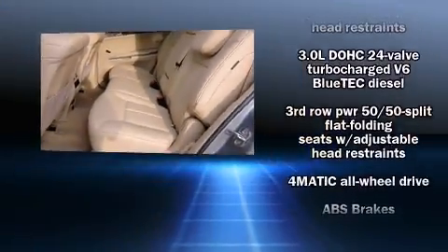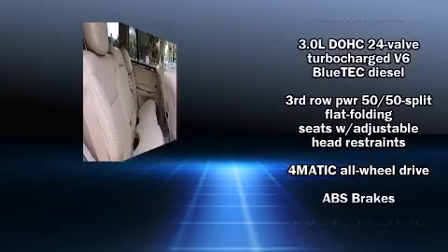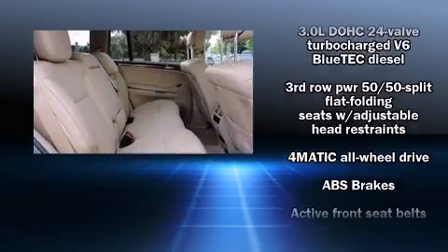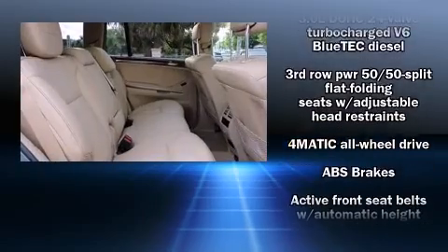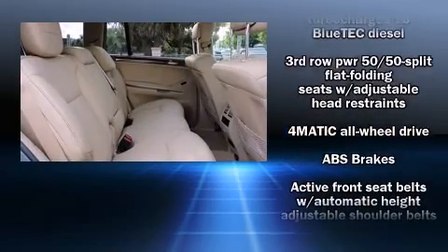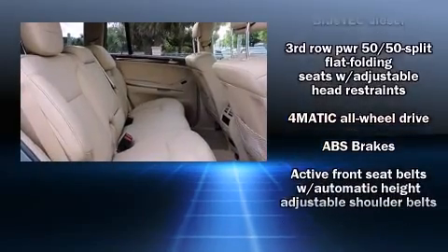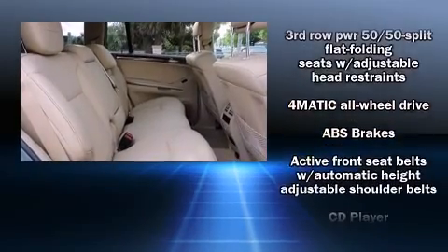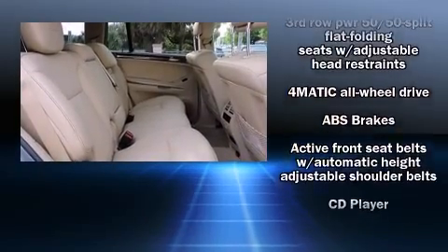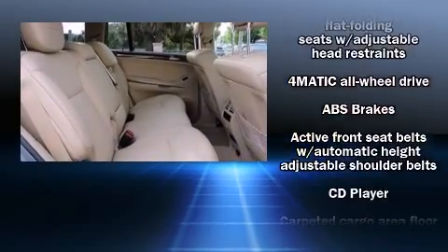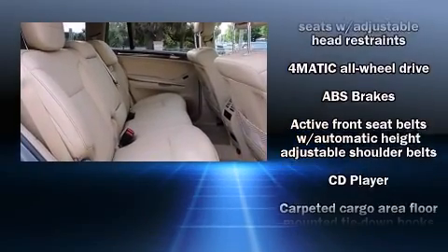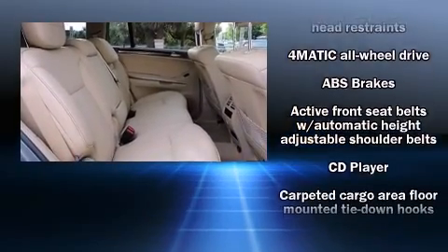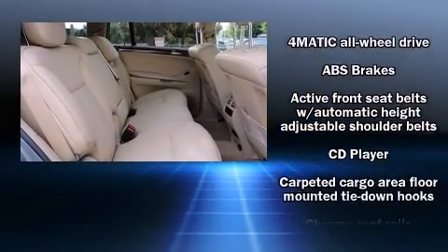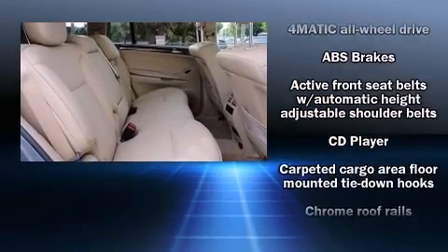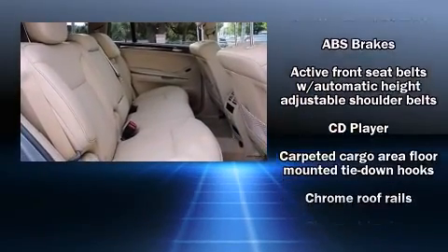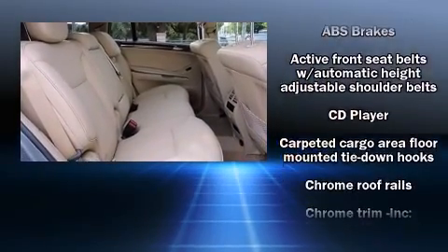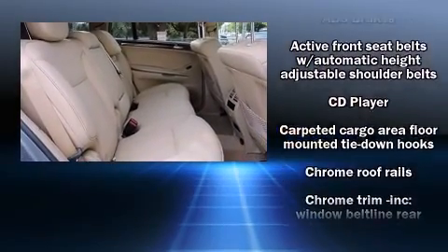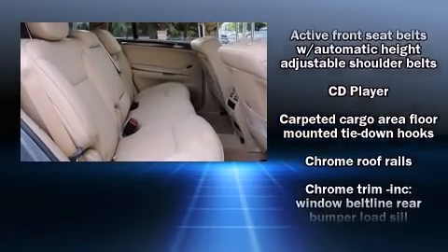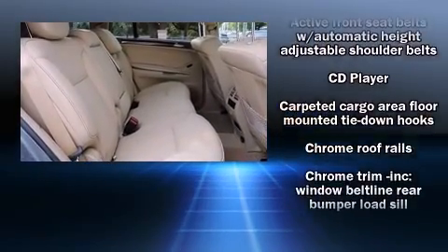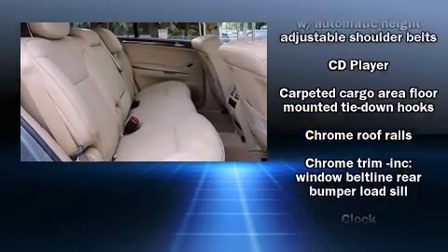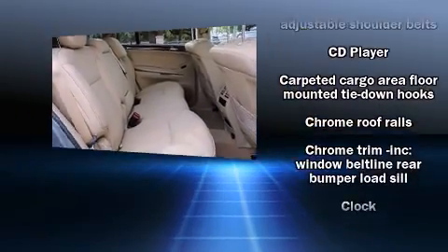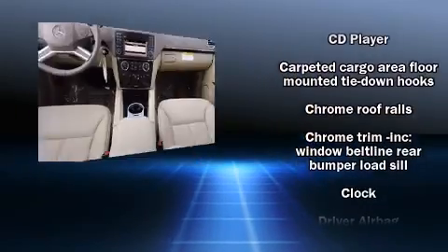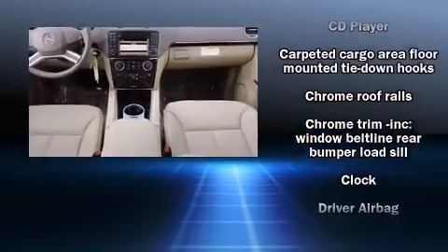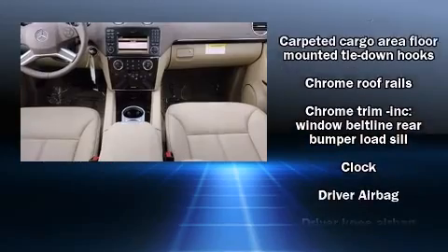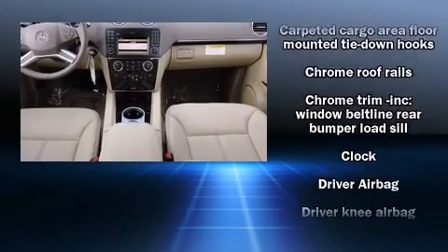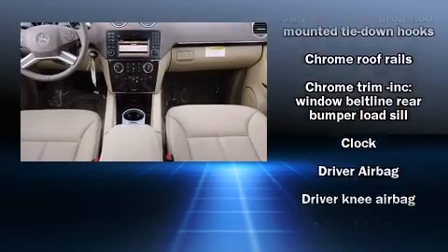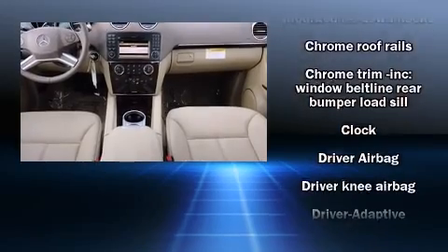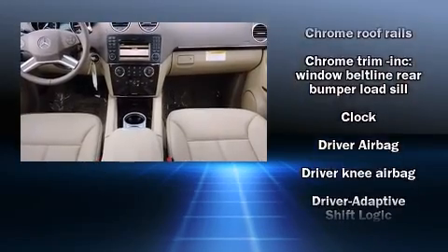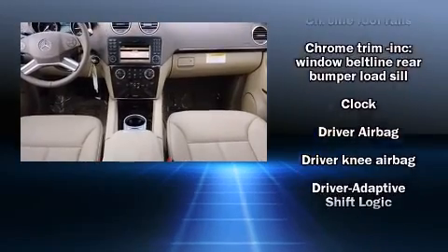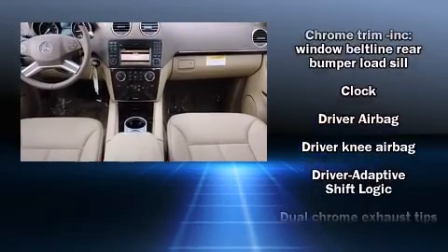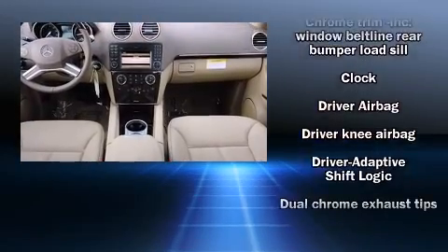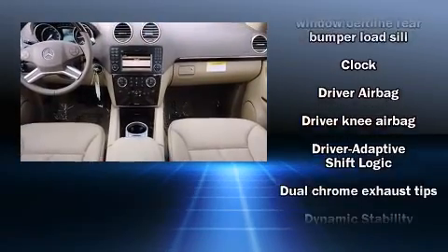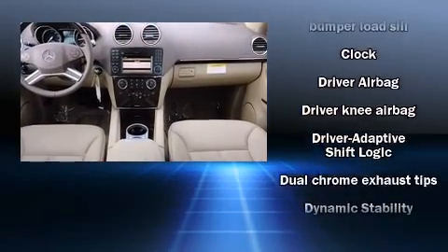Front and rear side impact airbags, traction control, brake assist, and anti-whiplash front head restraints.